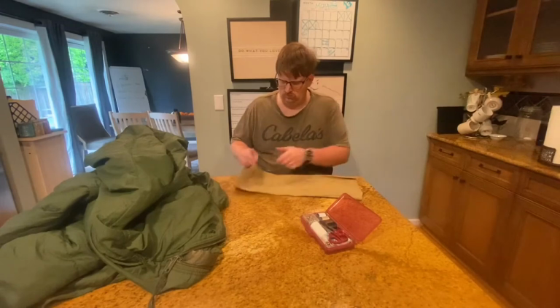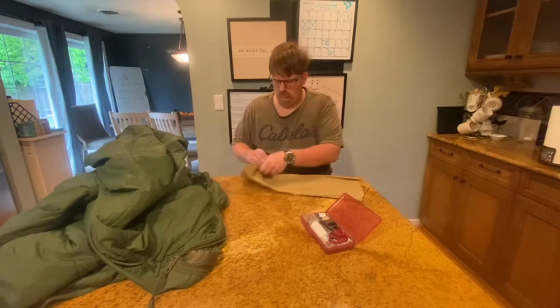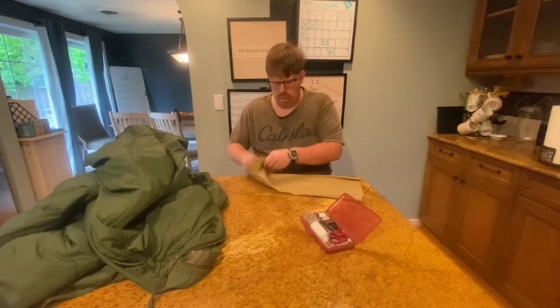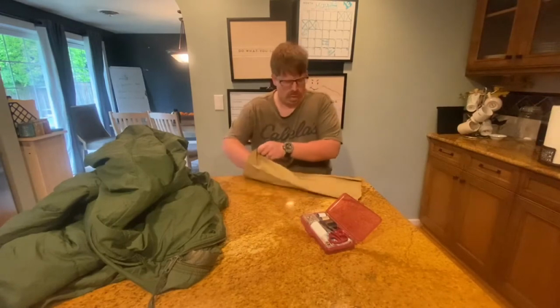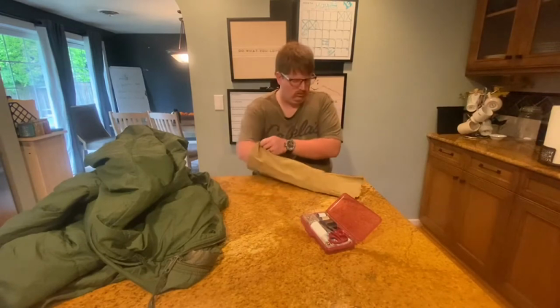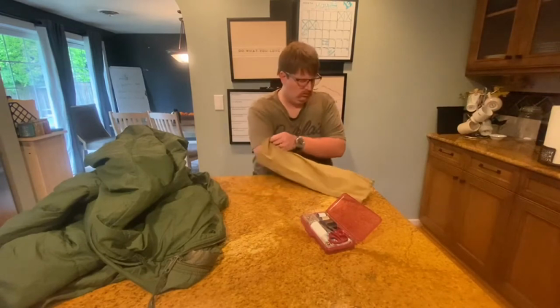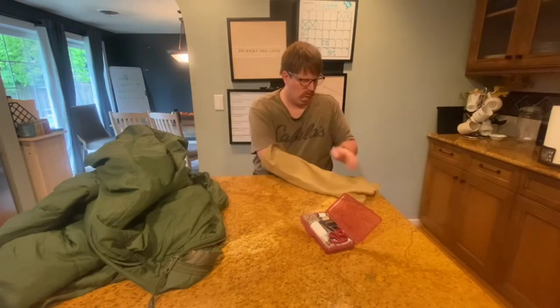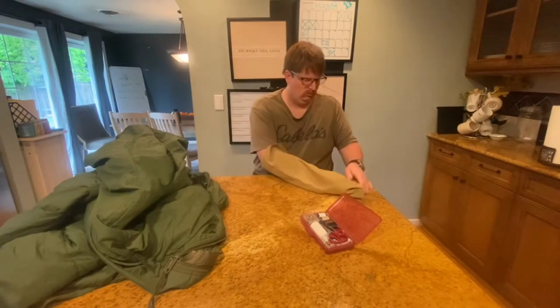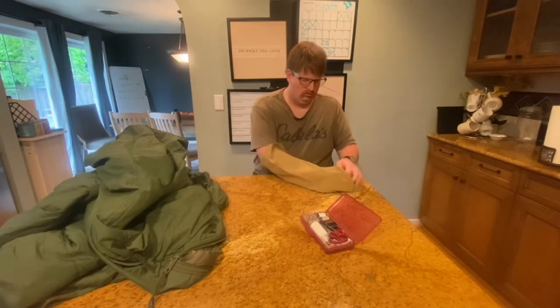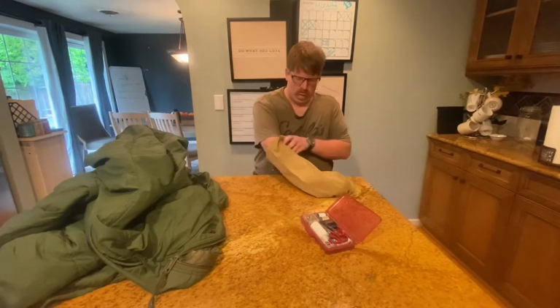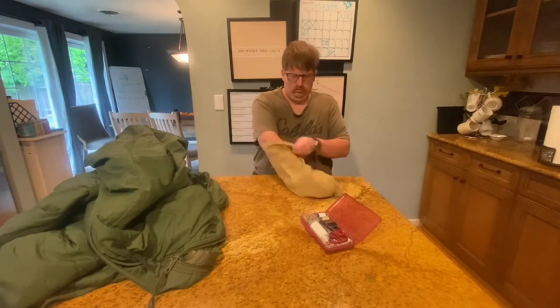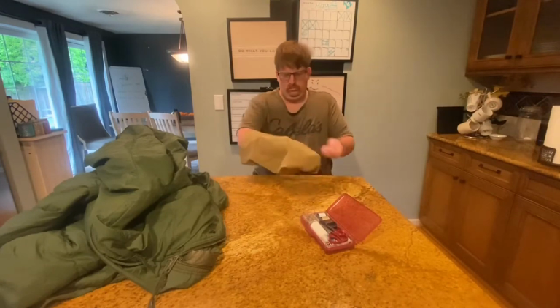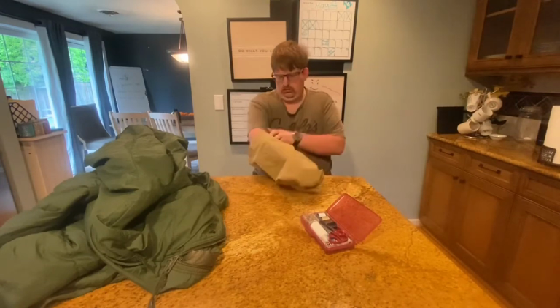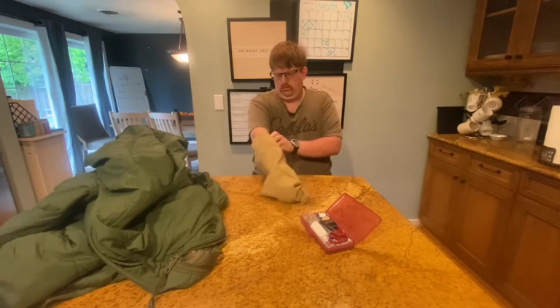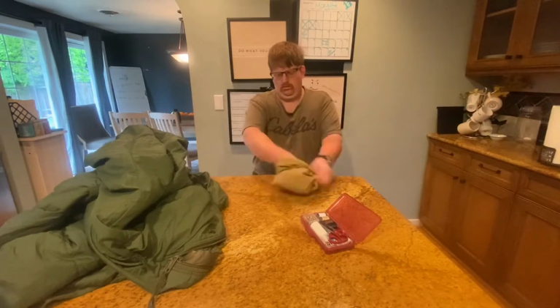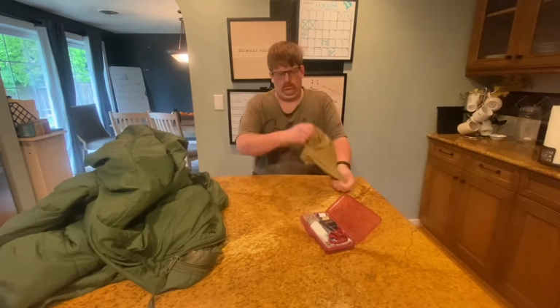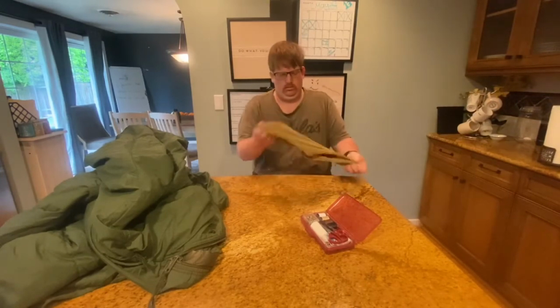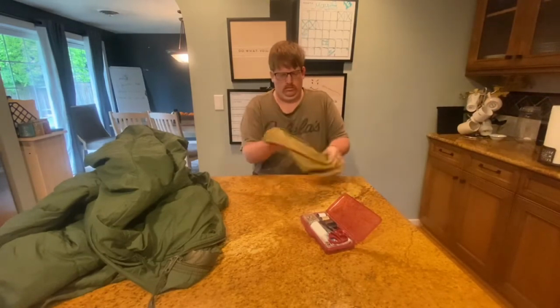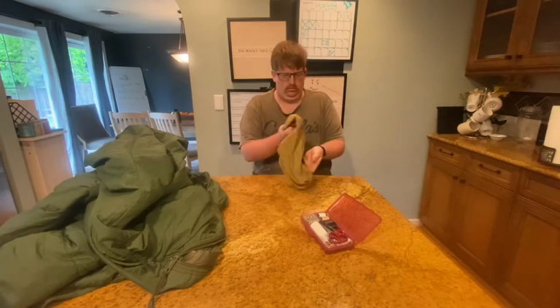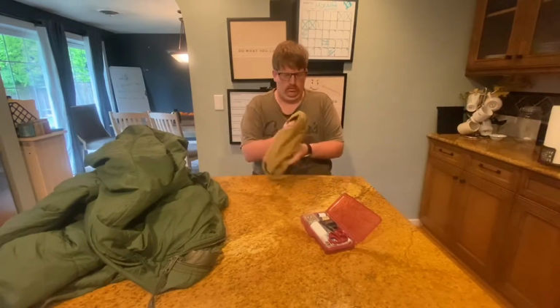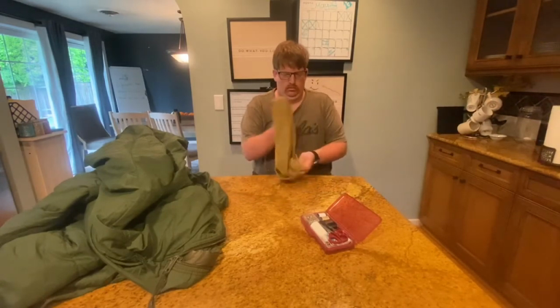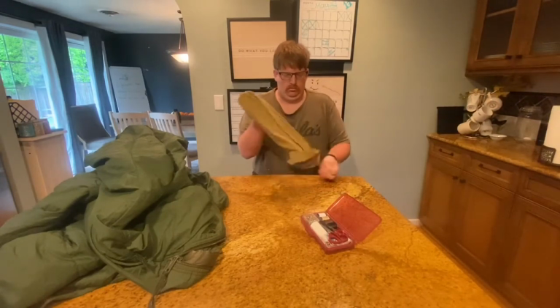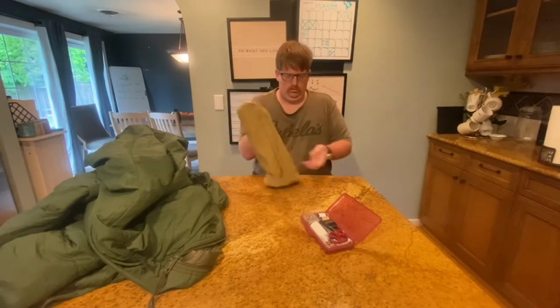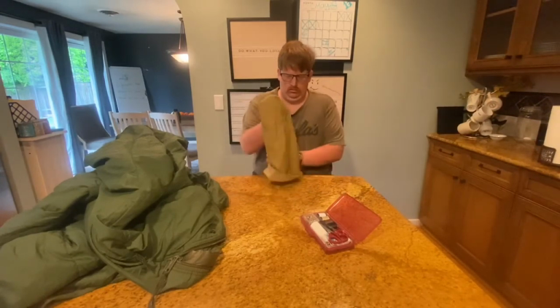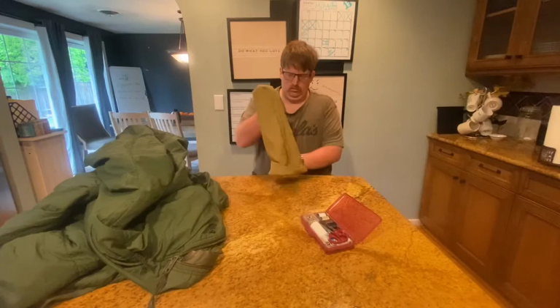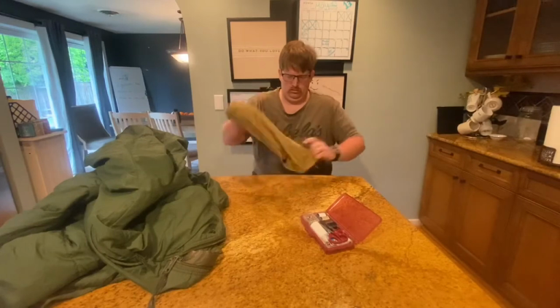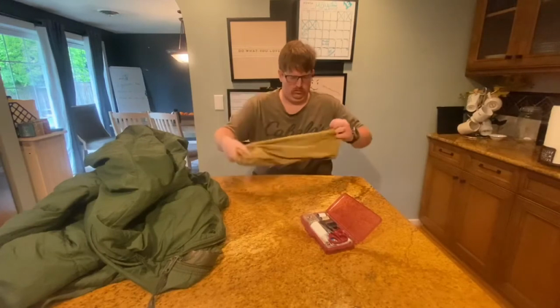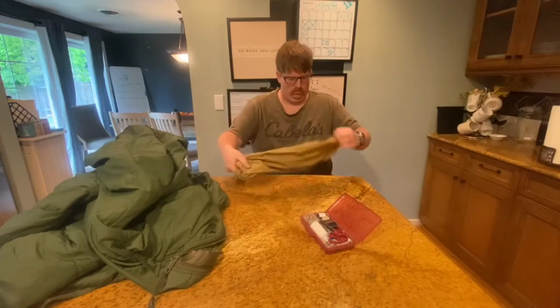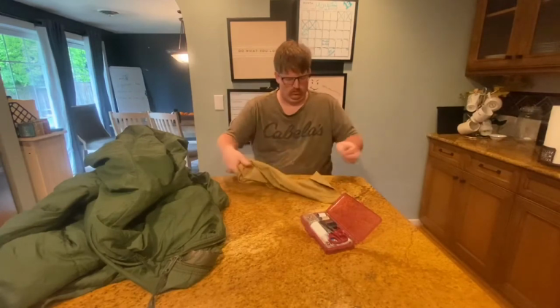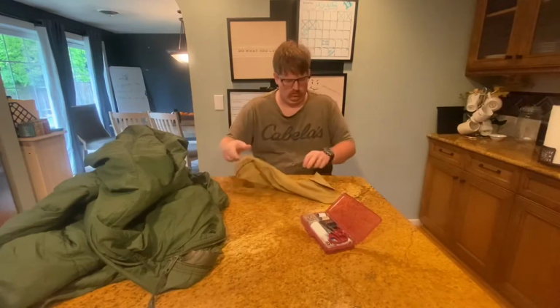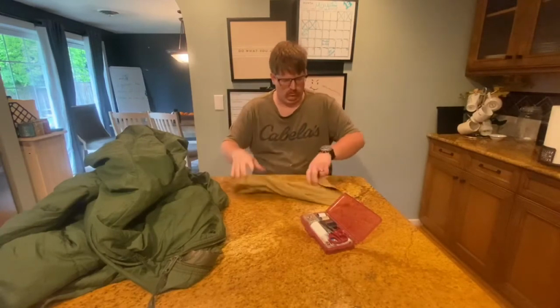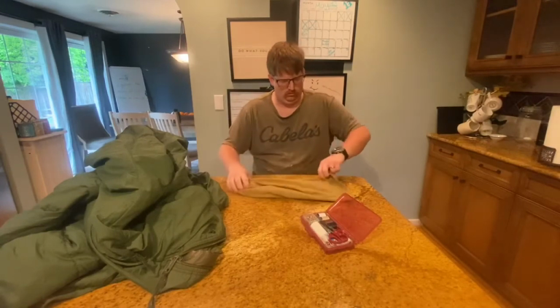Next I flipped it inside out so that when I'm done all of the sewing work will be on the inside — it'll look a little better that way.